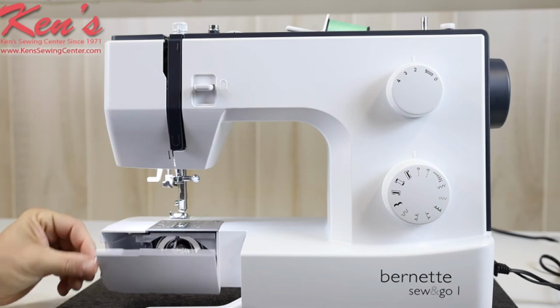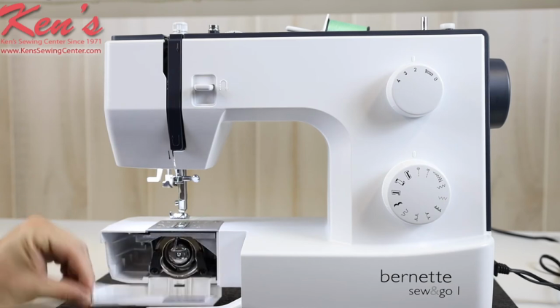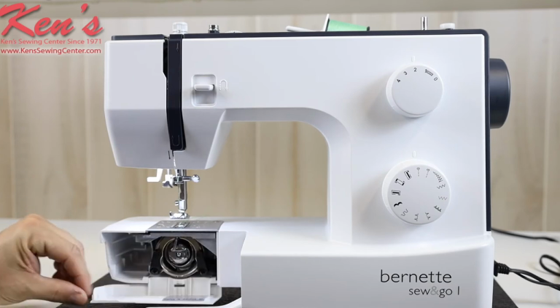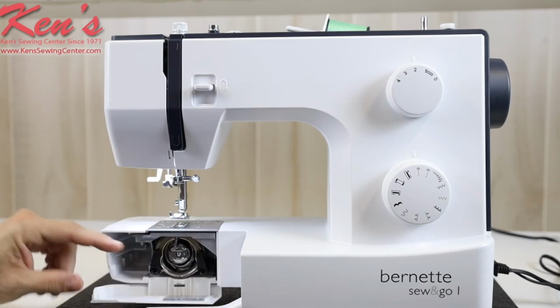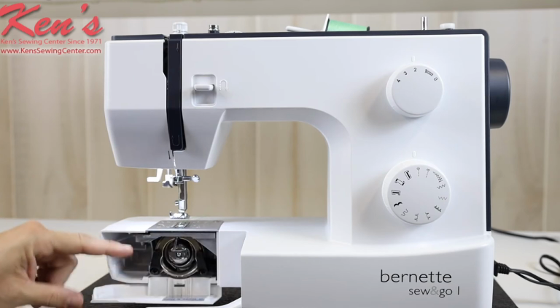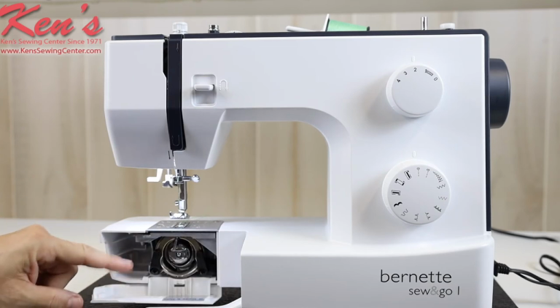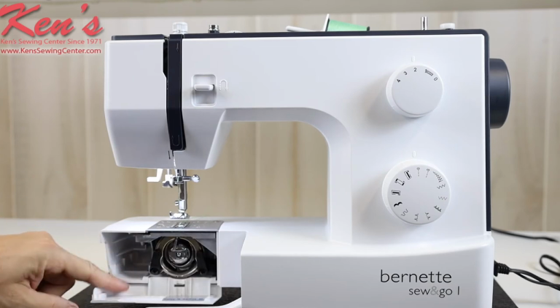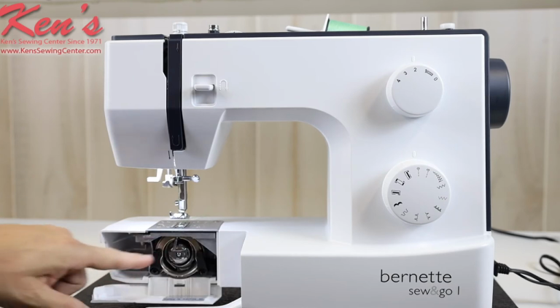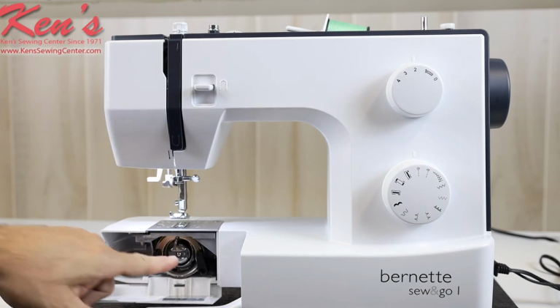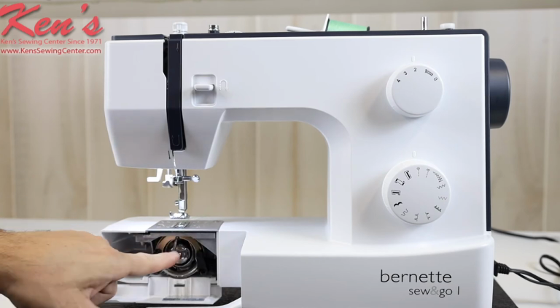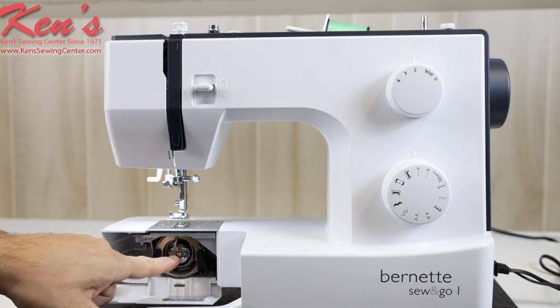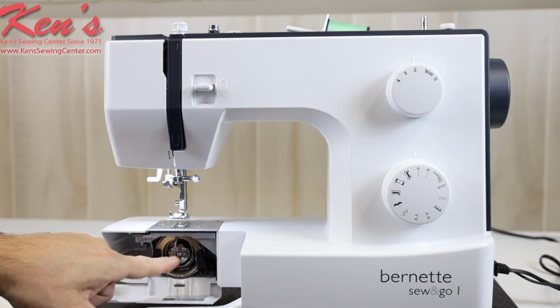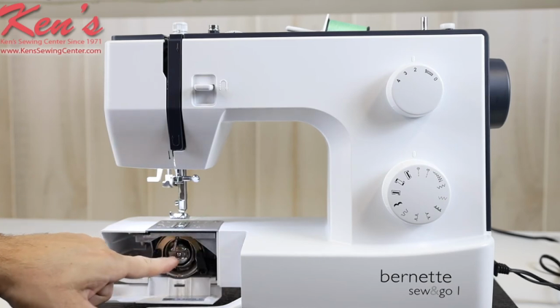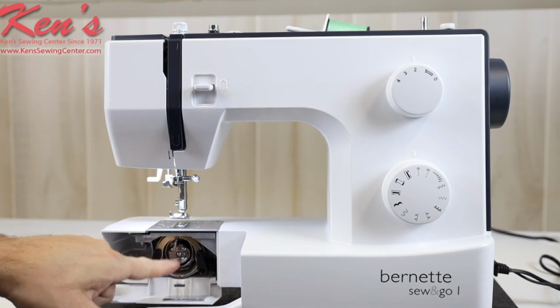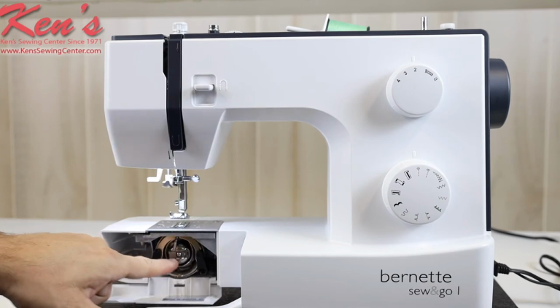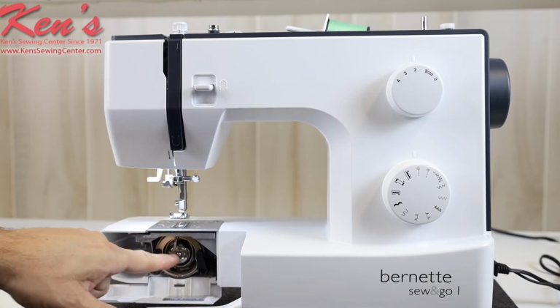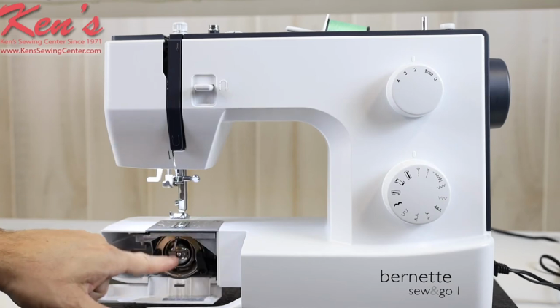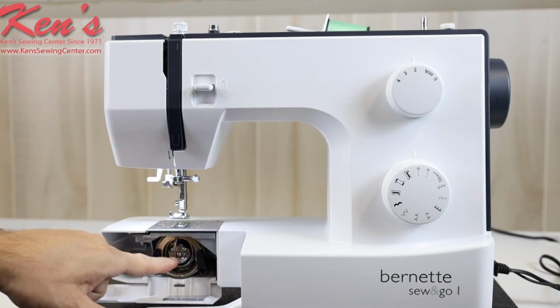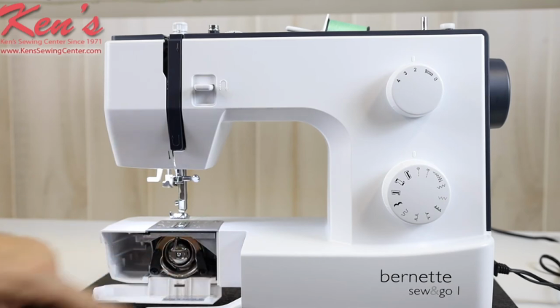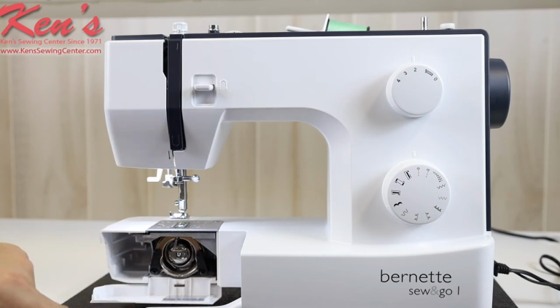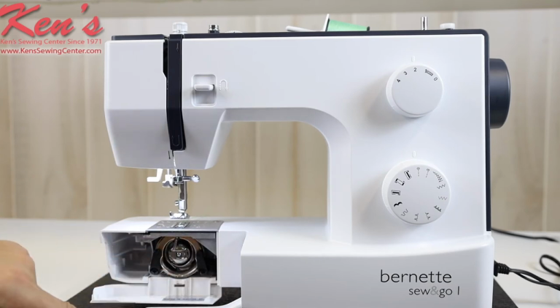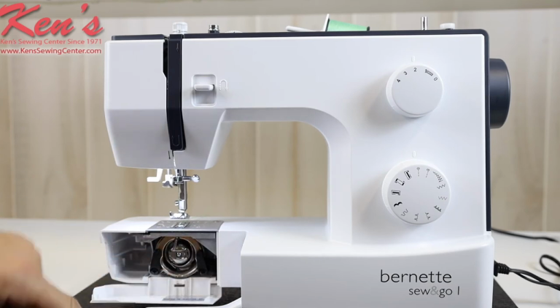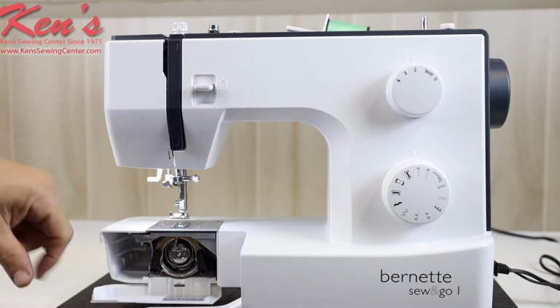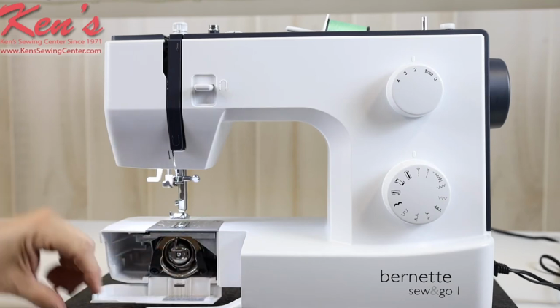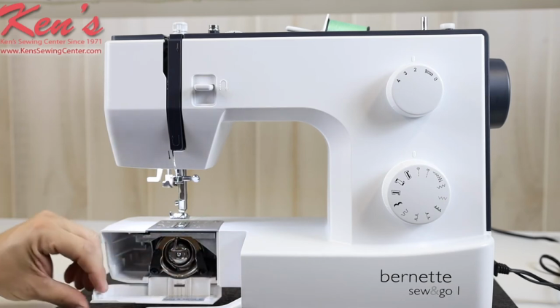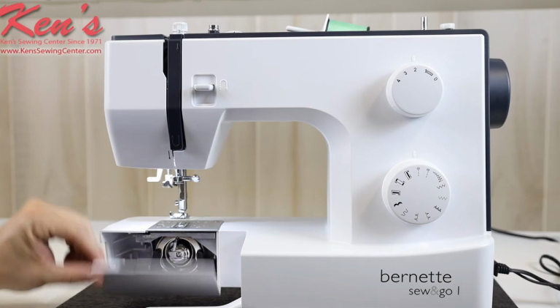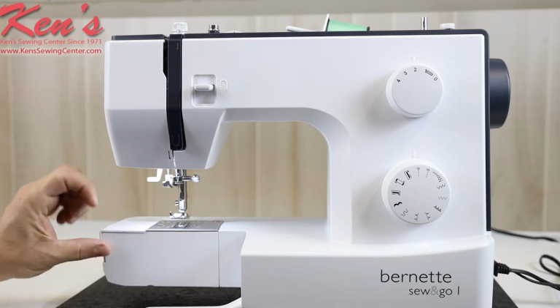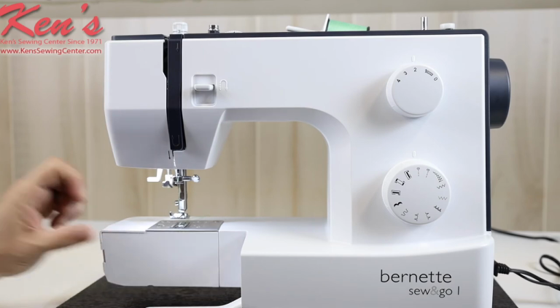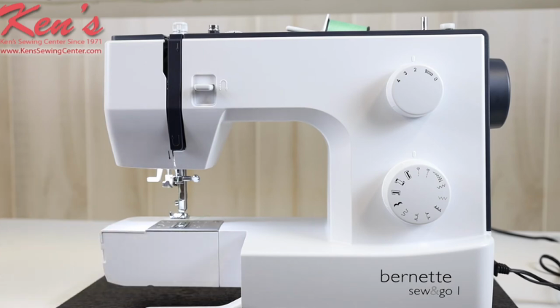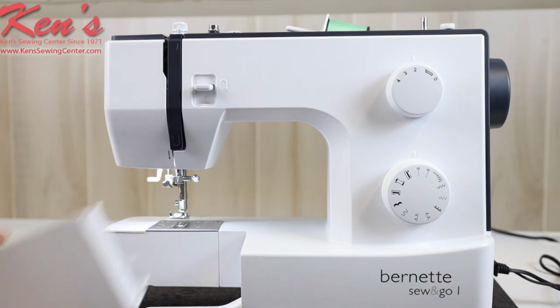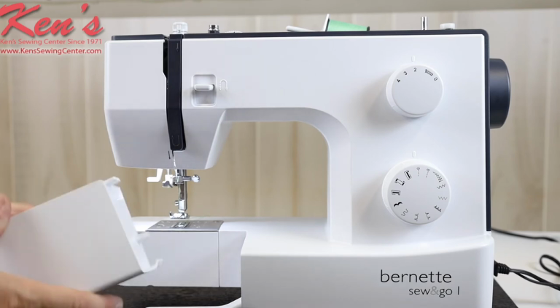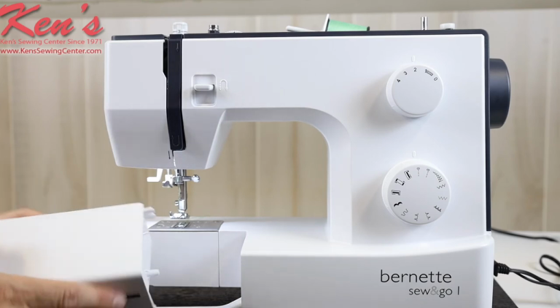It has a front loading bobbin system — specifically a metal case bobbin system on this particular machine.